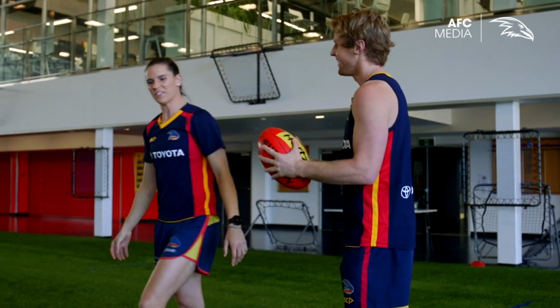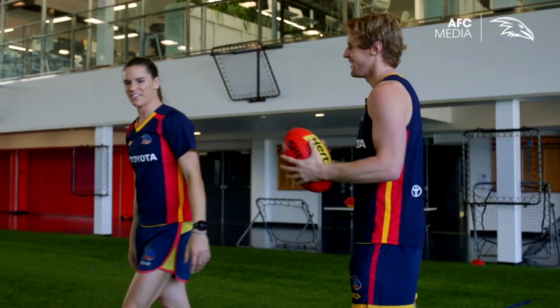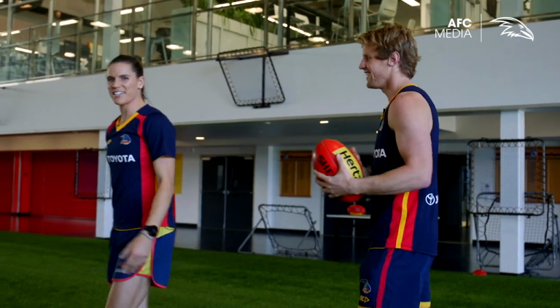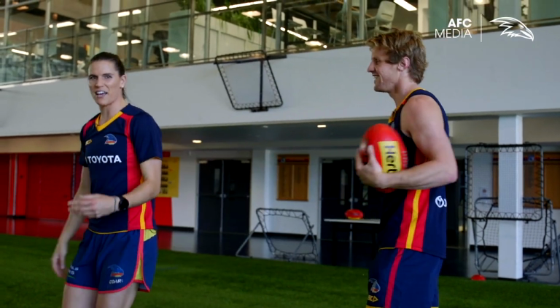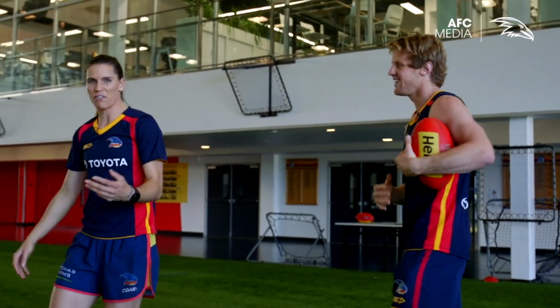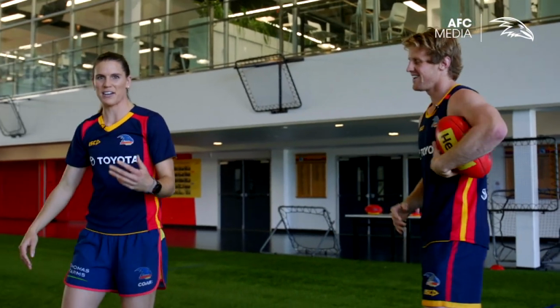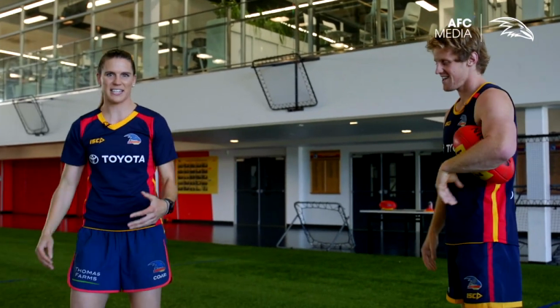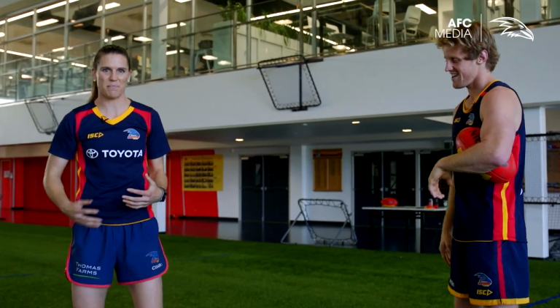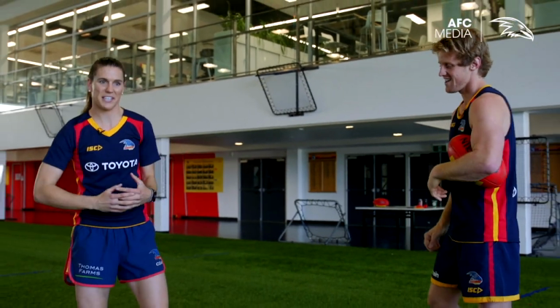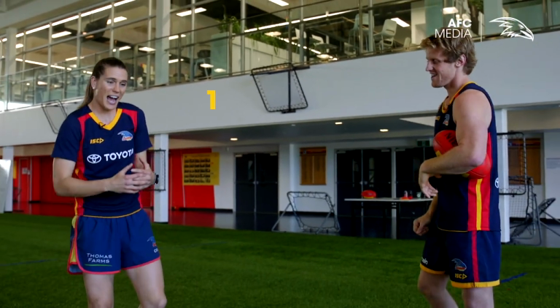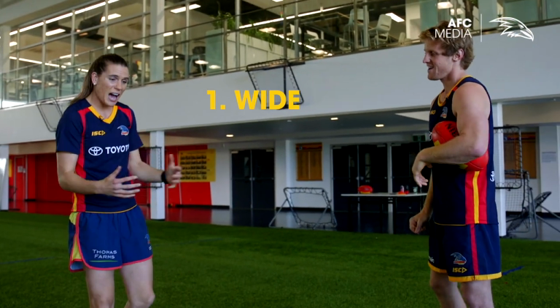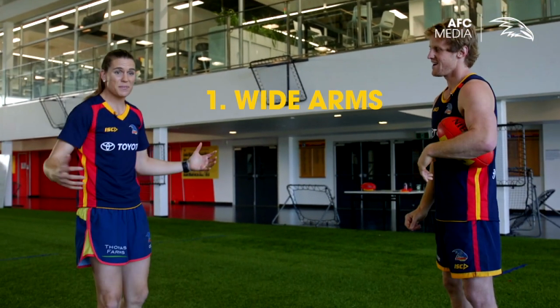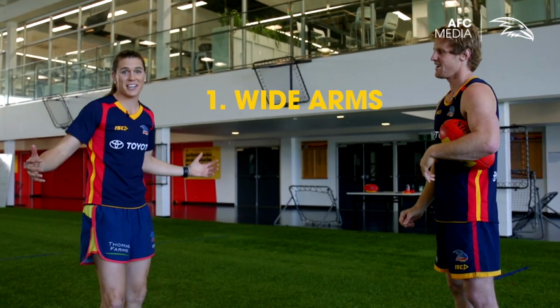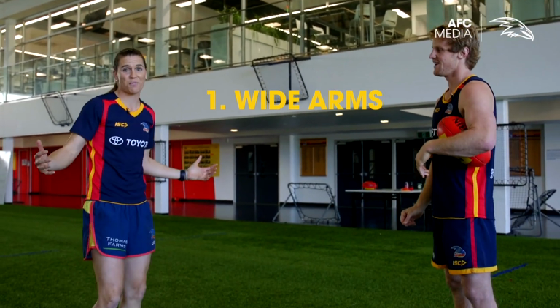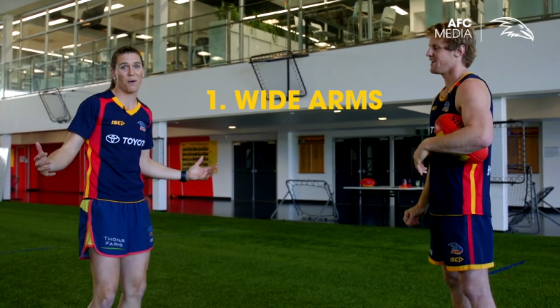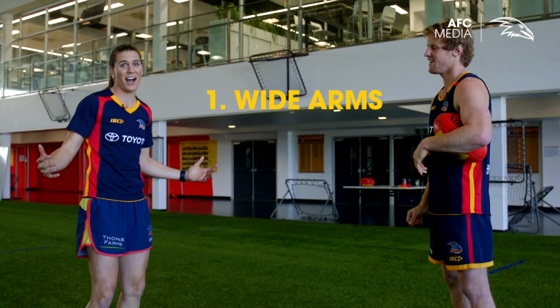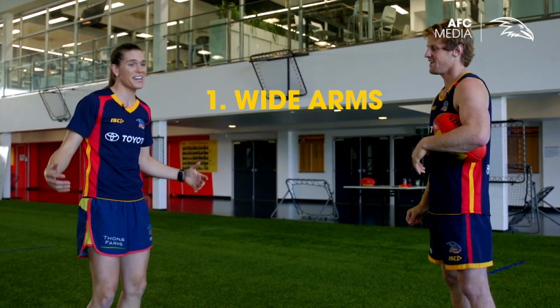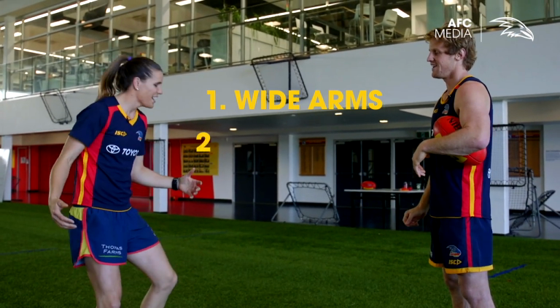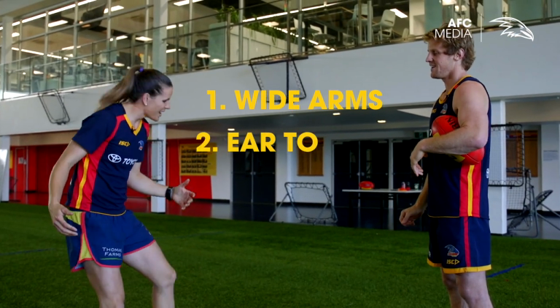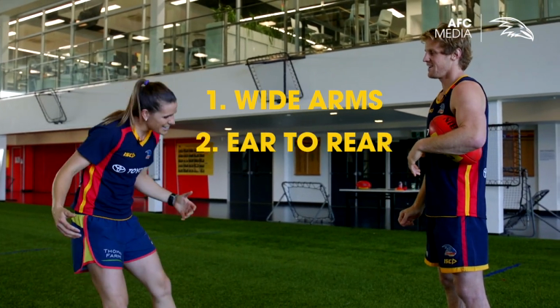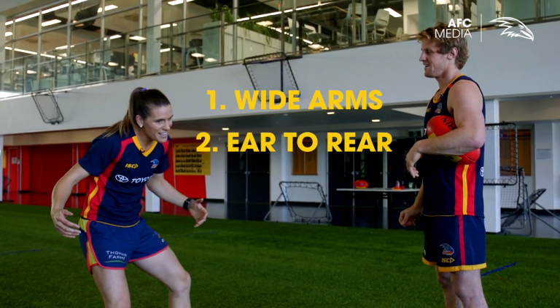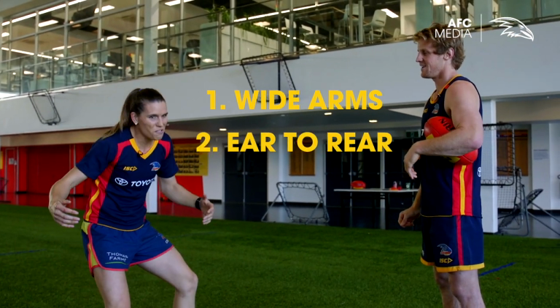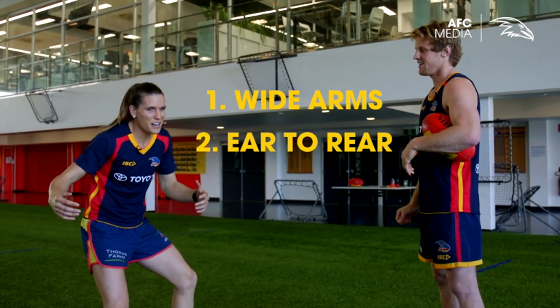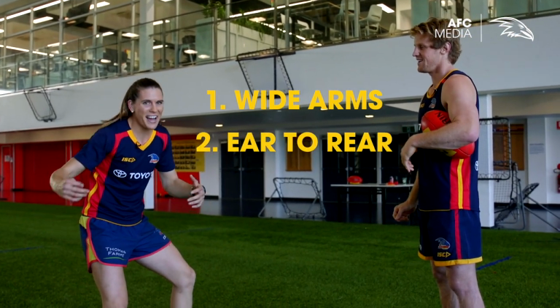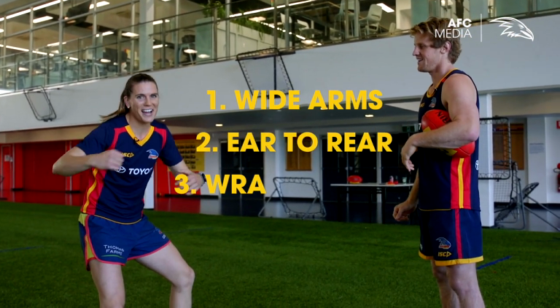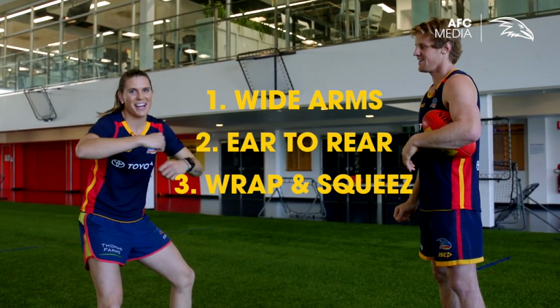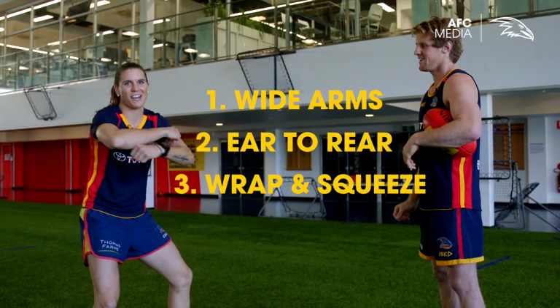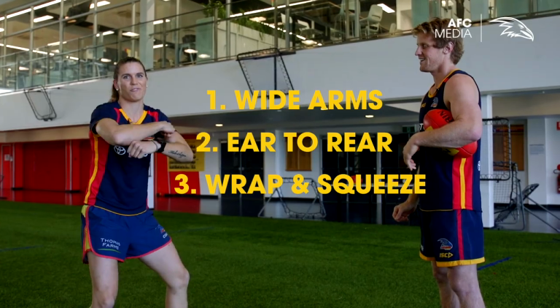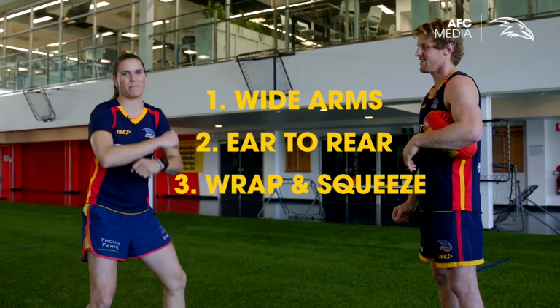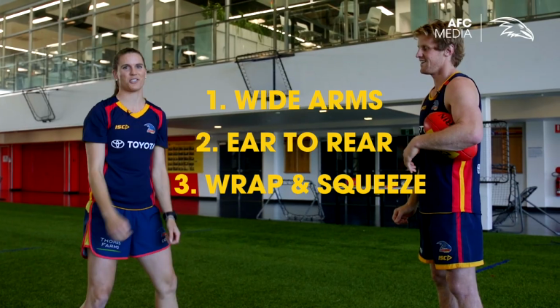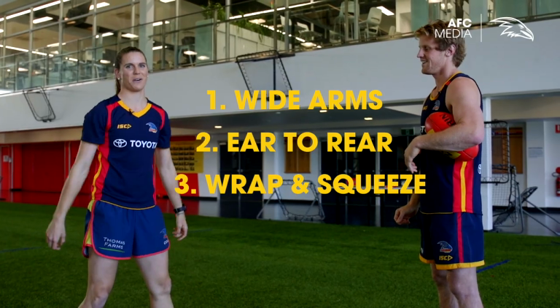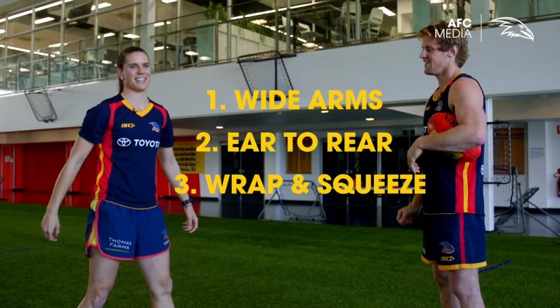So those are our three tips: arms nice and wide, ear to rear, and wrap and squeeze.